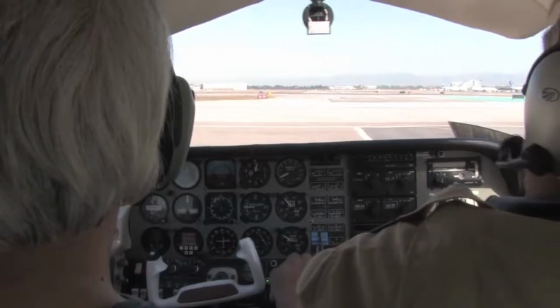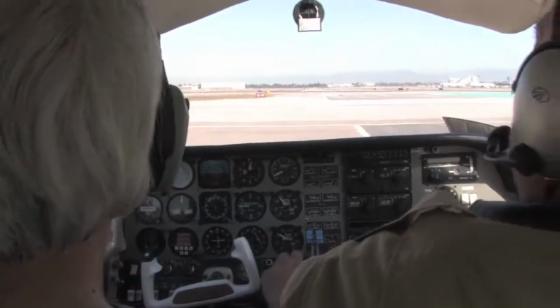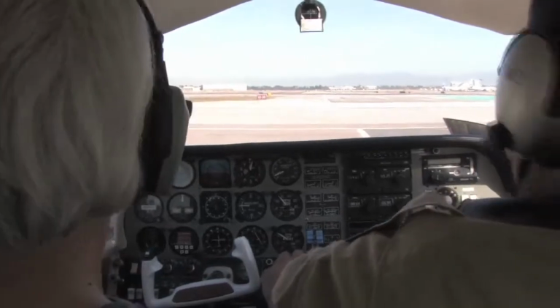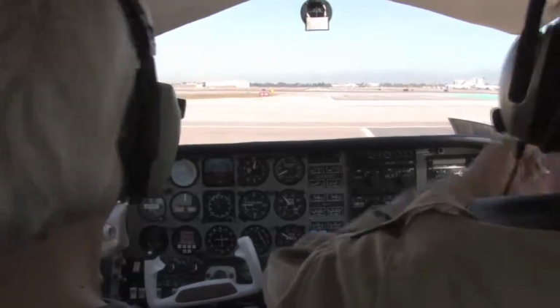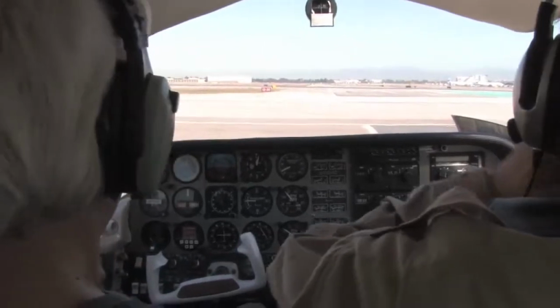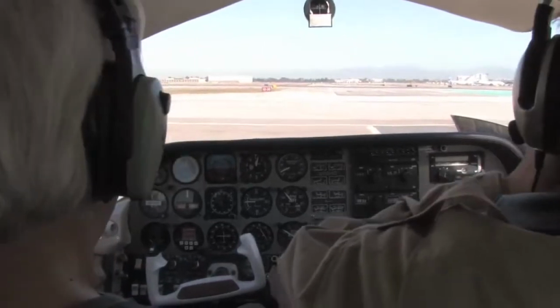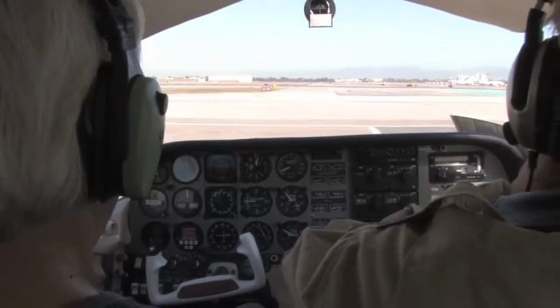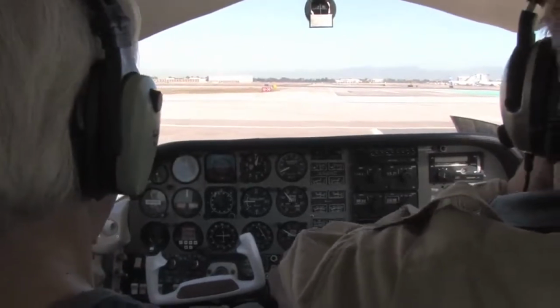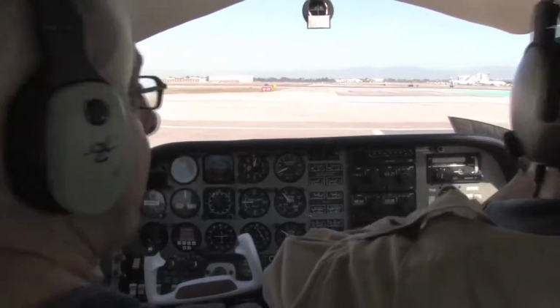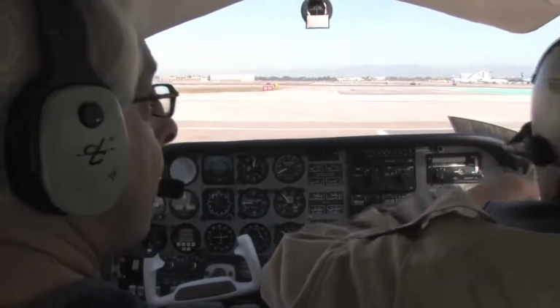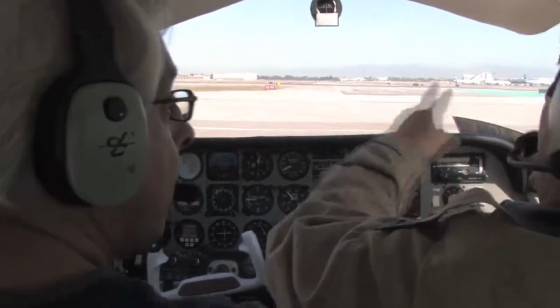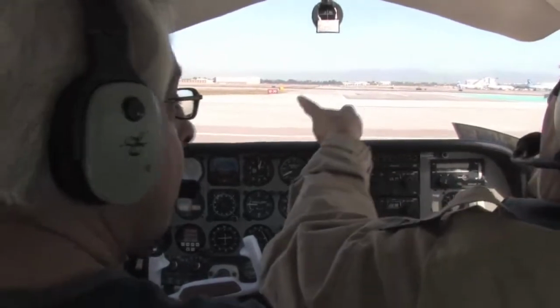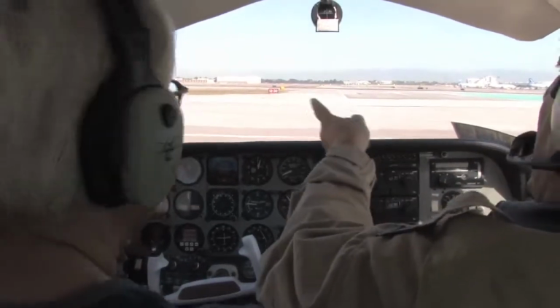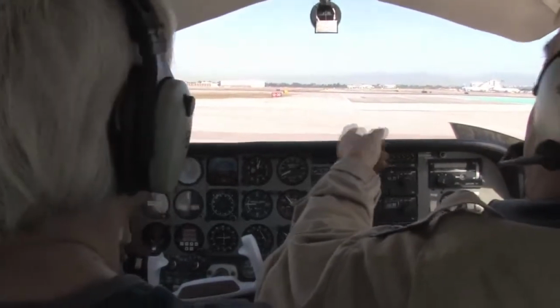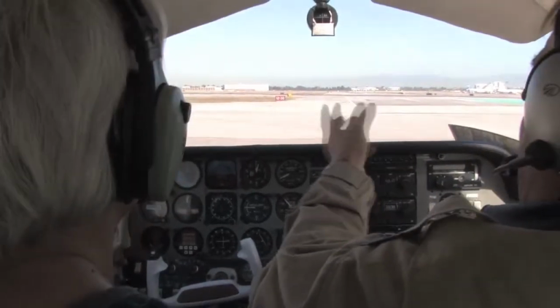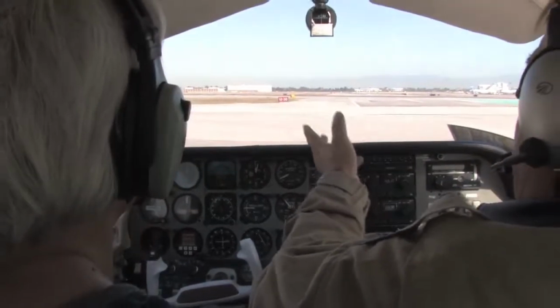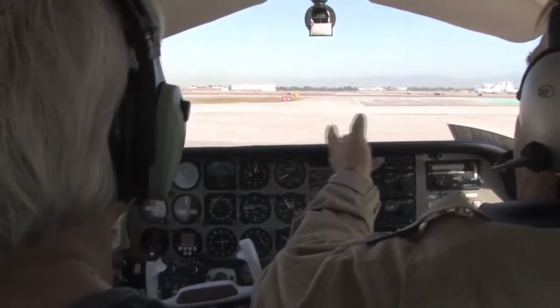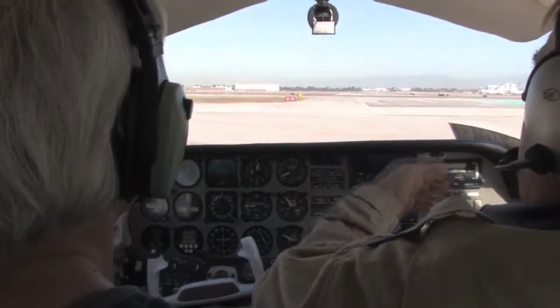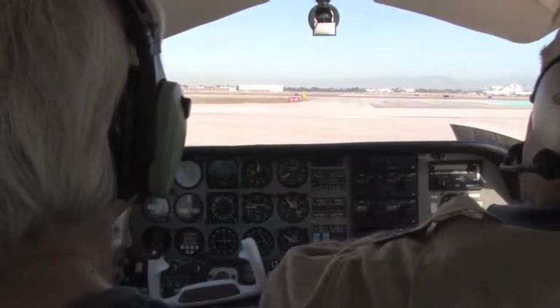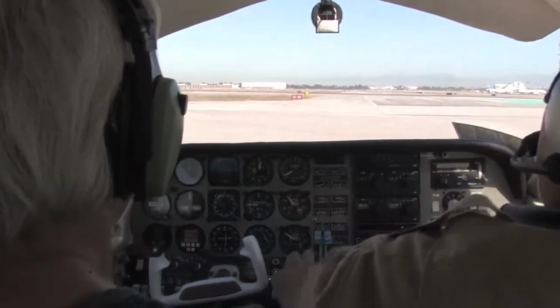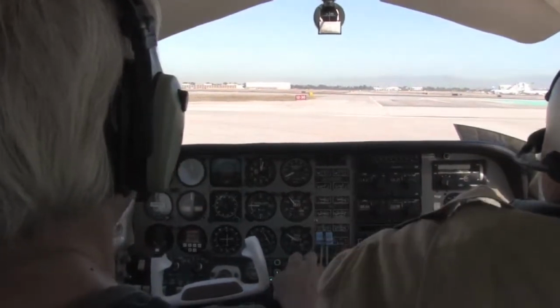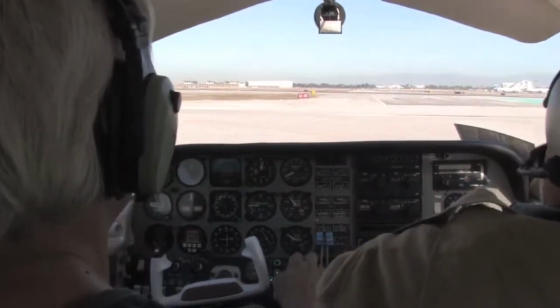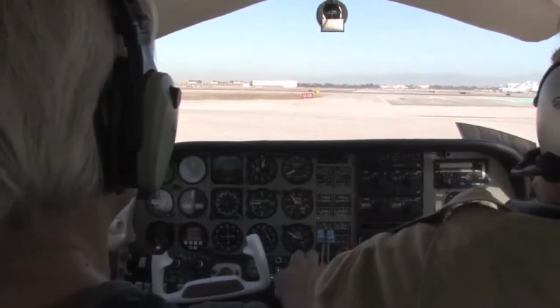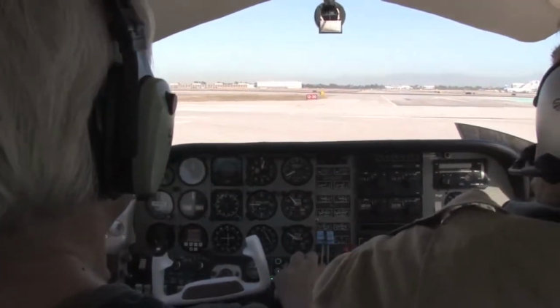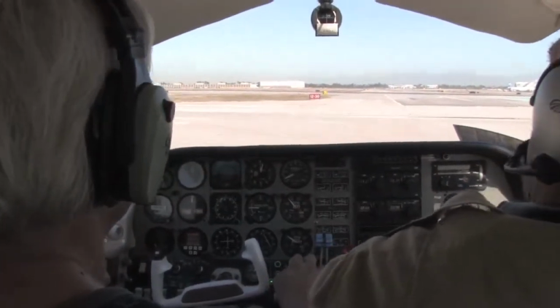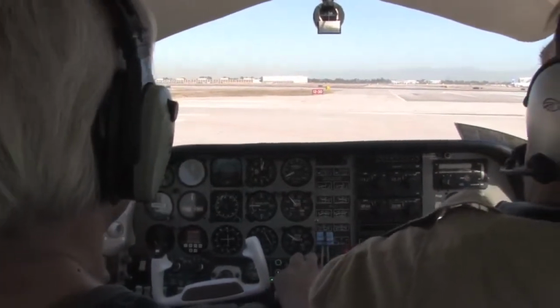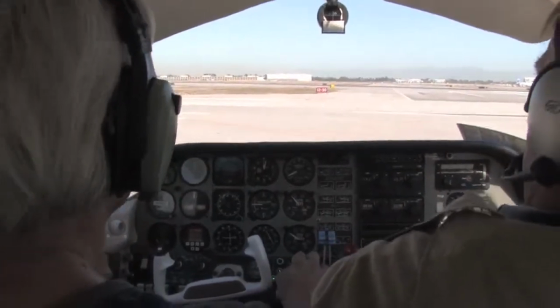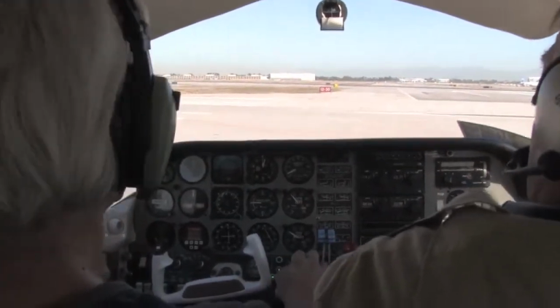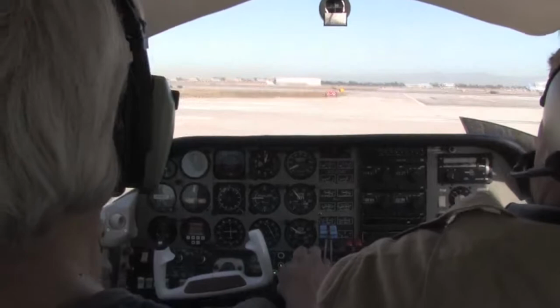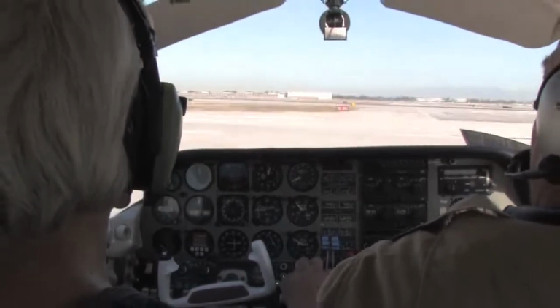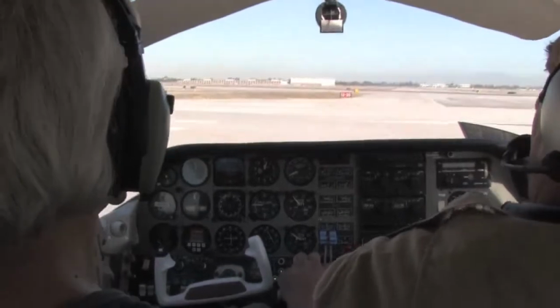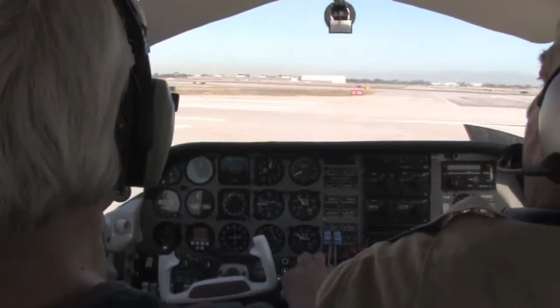We're ready to go. They give us clearance to take off. So get out here, rev it up first. Hold the brakes. Down the center line.